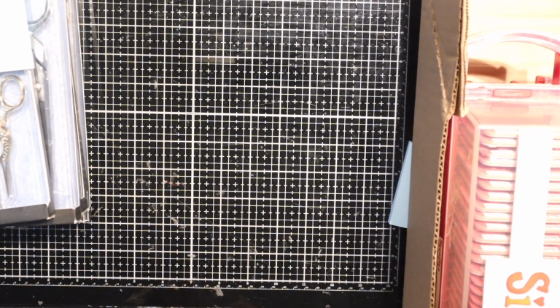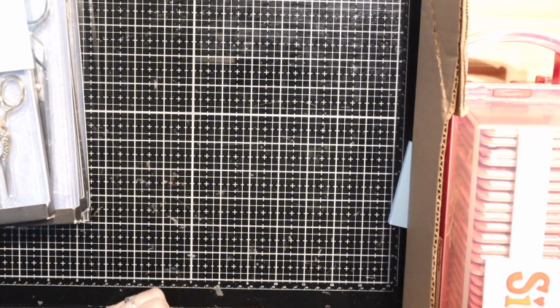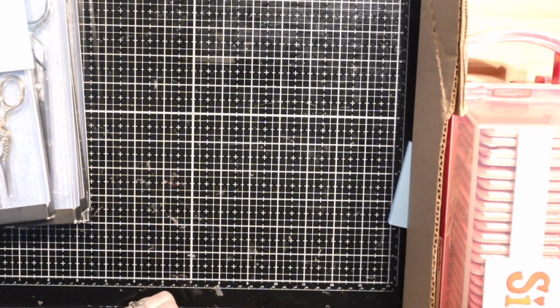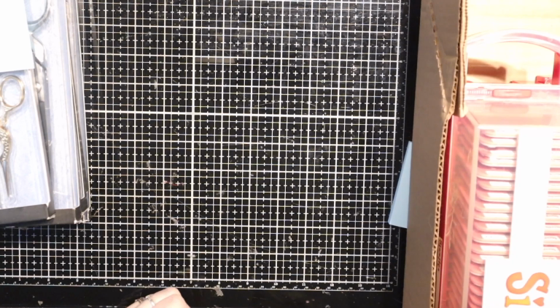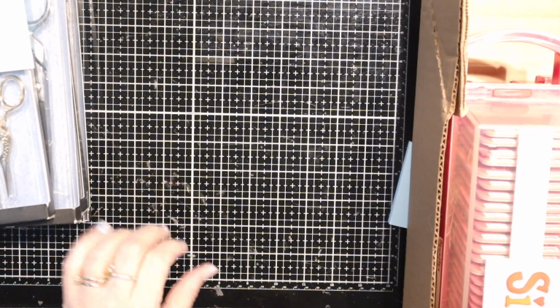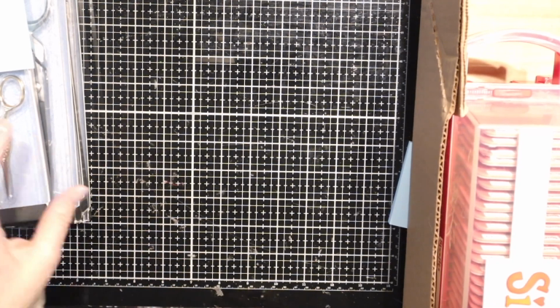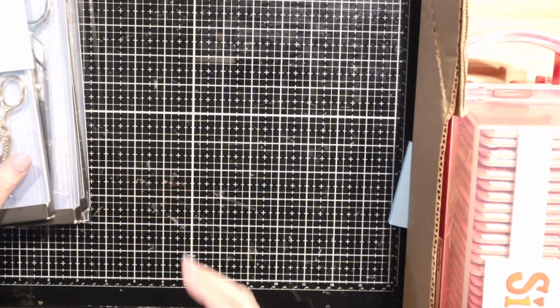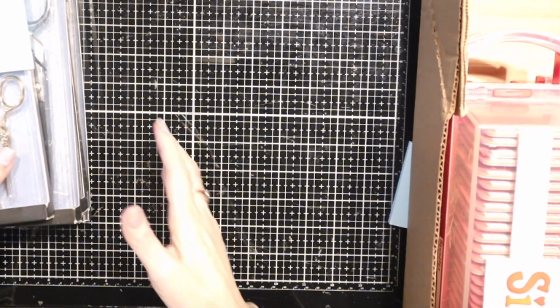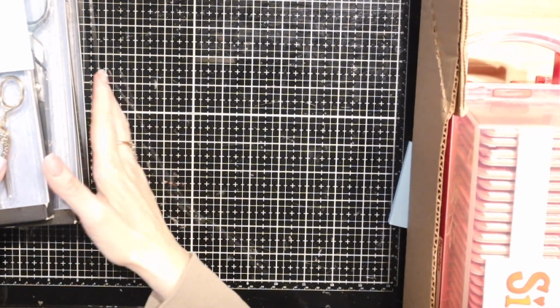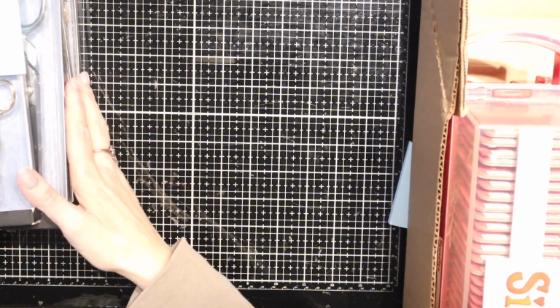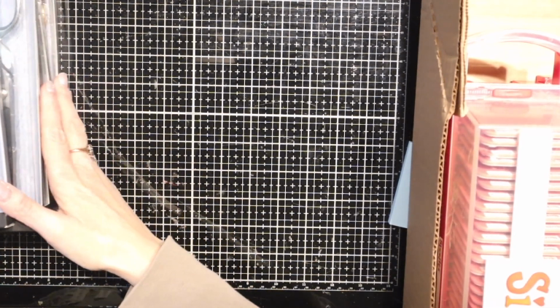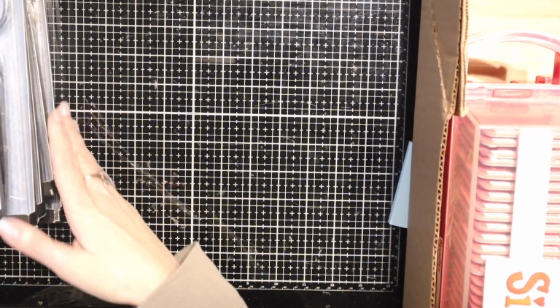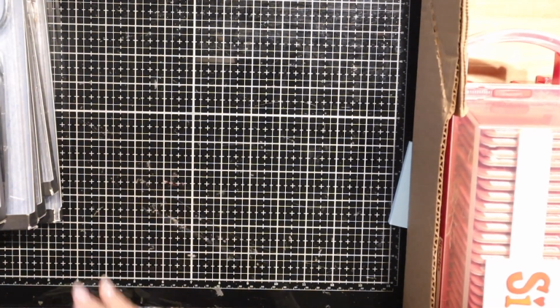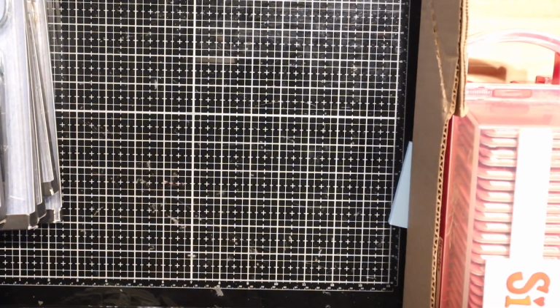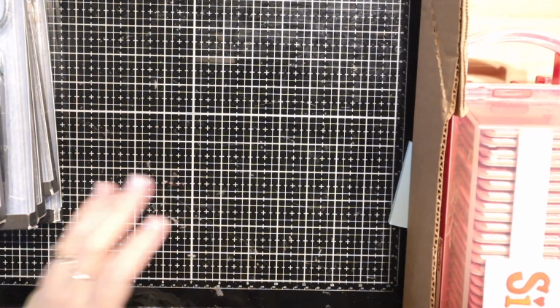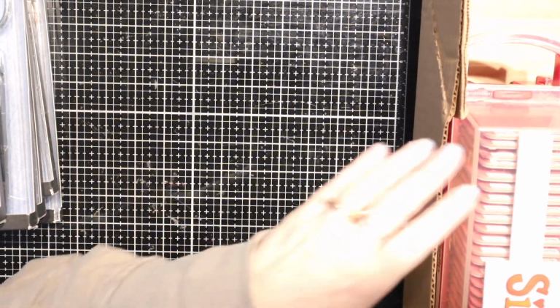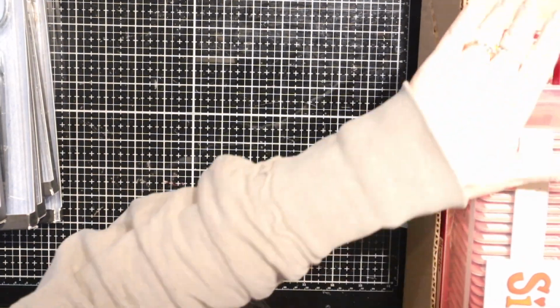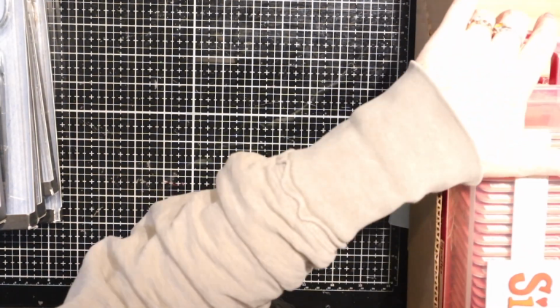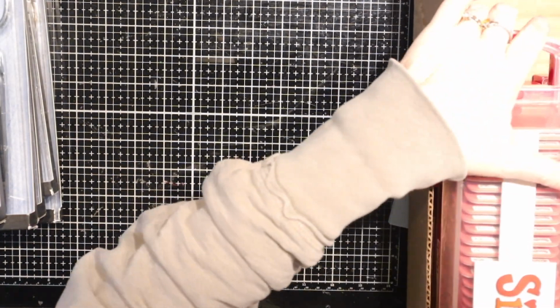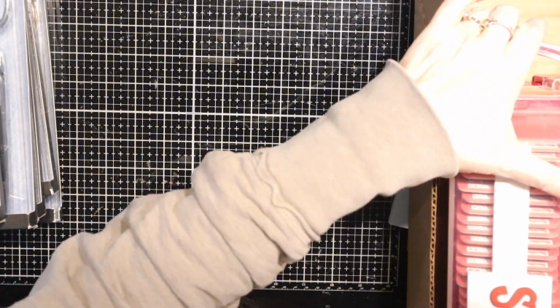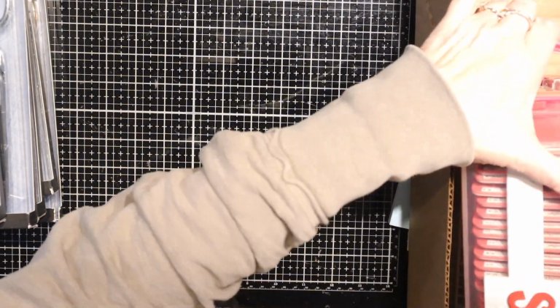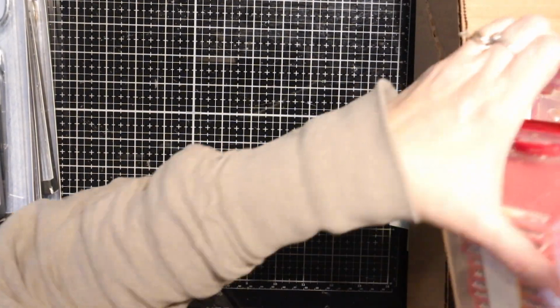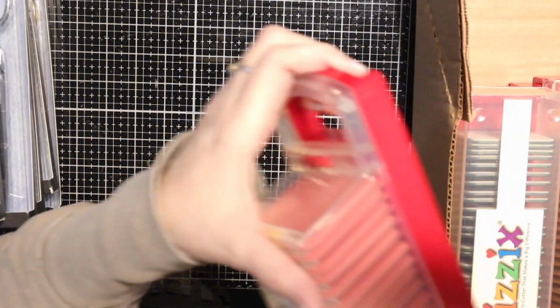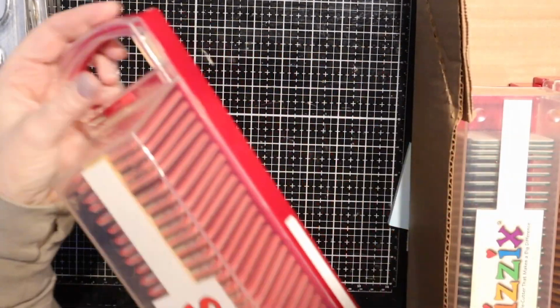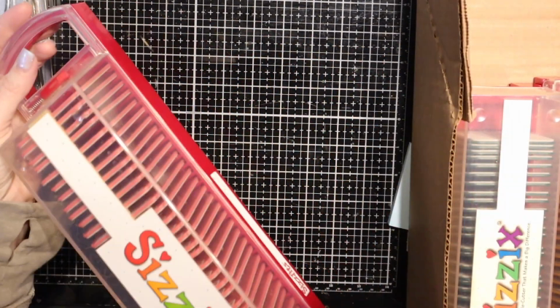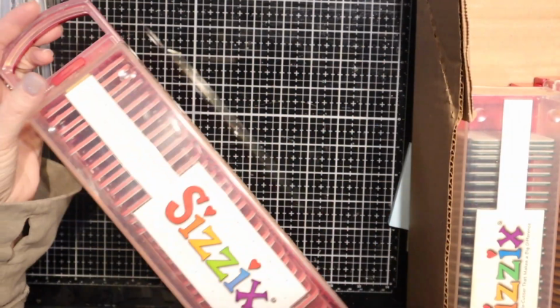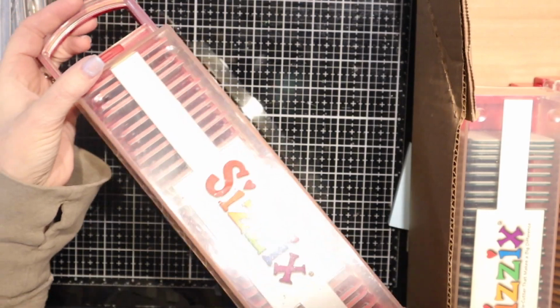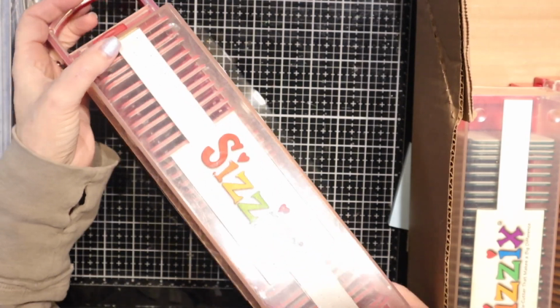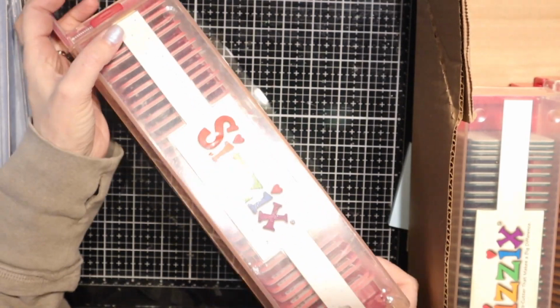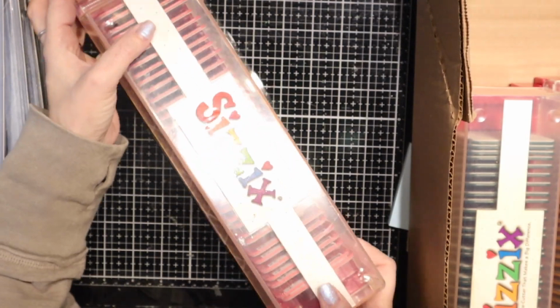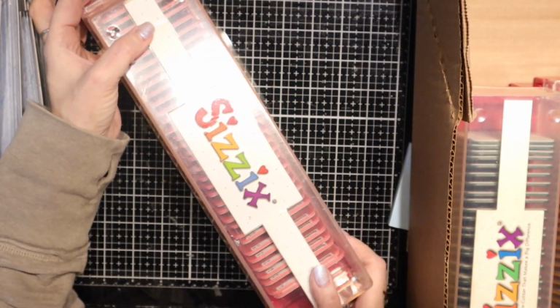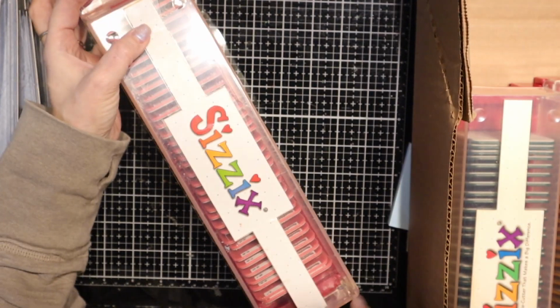Hey peeps, Candice here with Cam's Only One Life with a quick de-stash — some more things that have been put into the store.